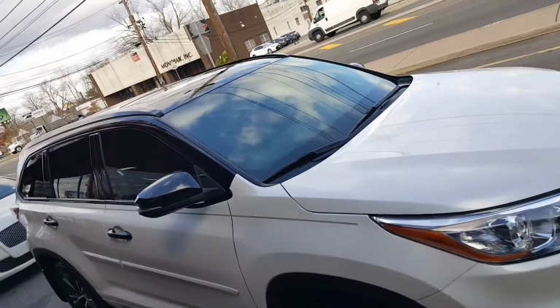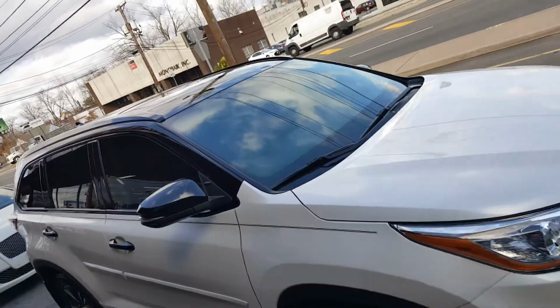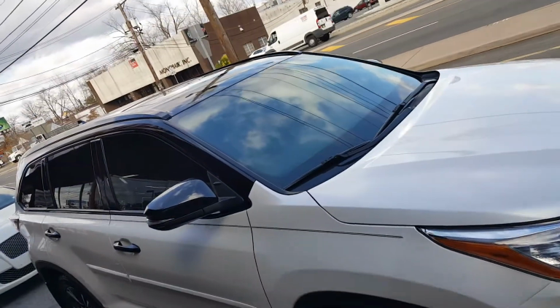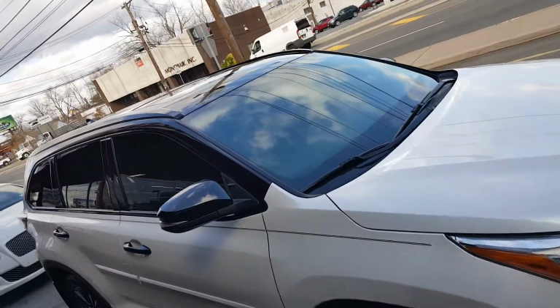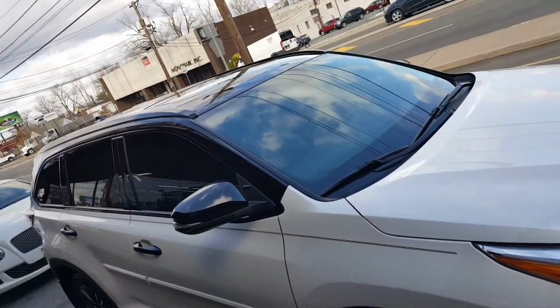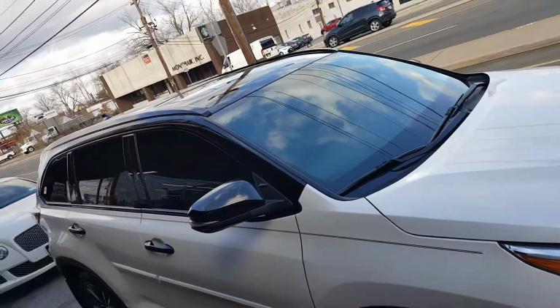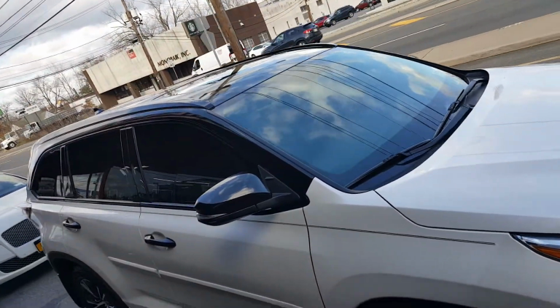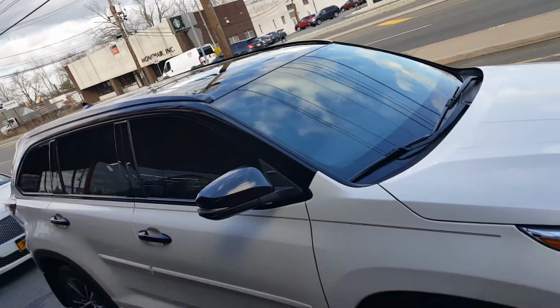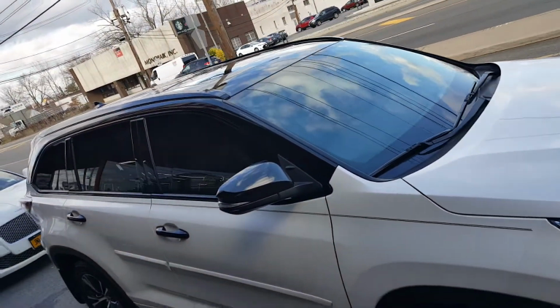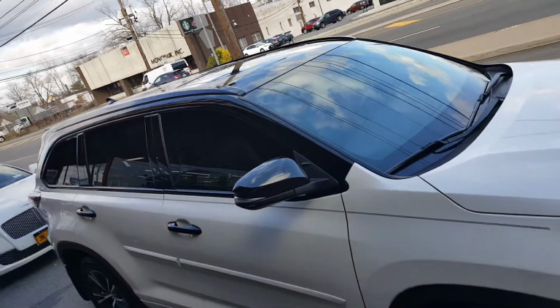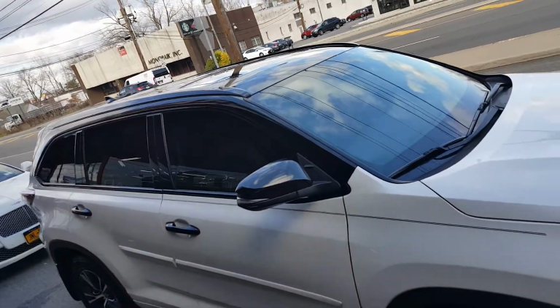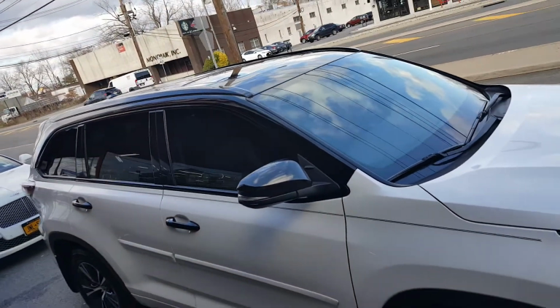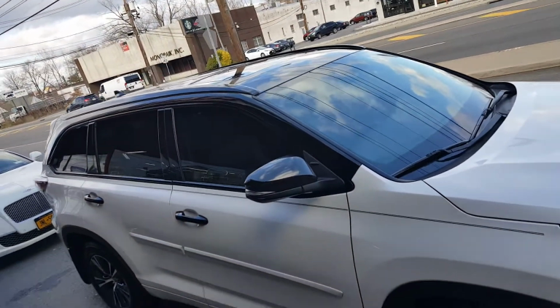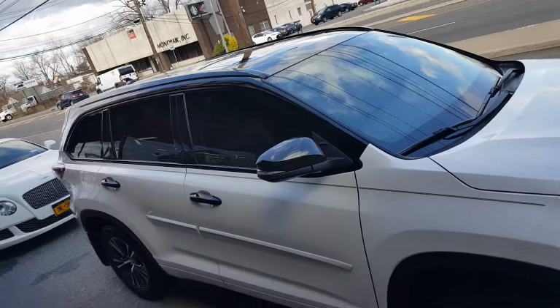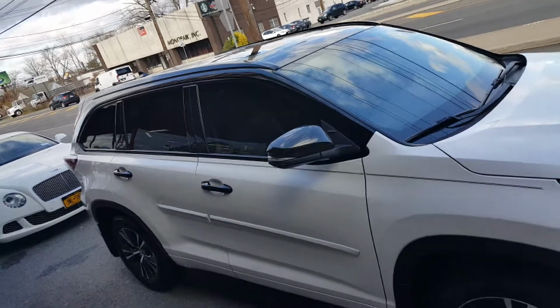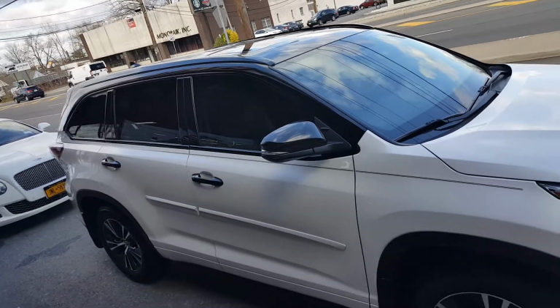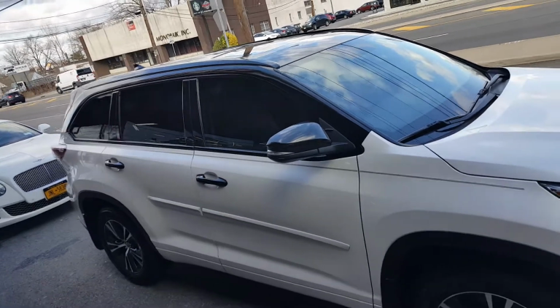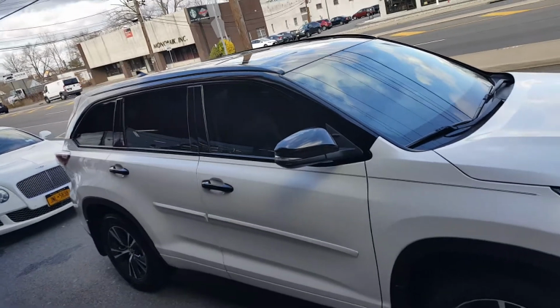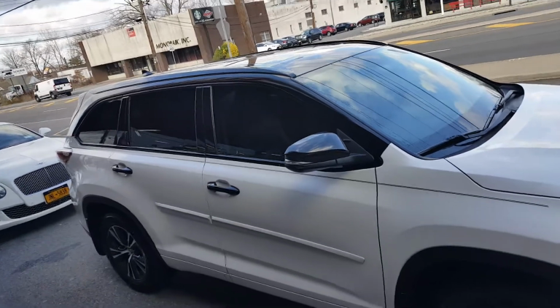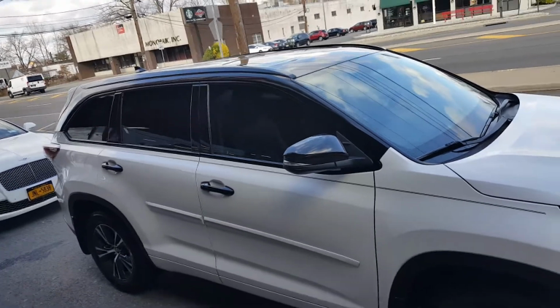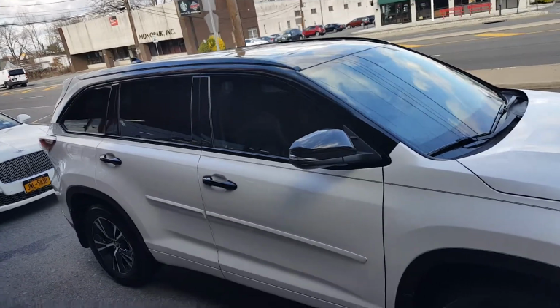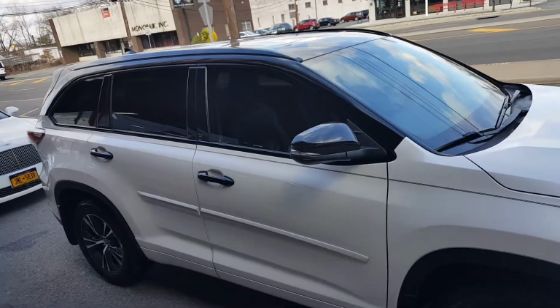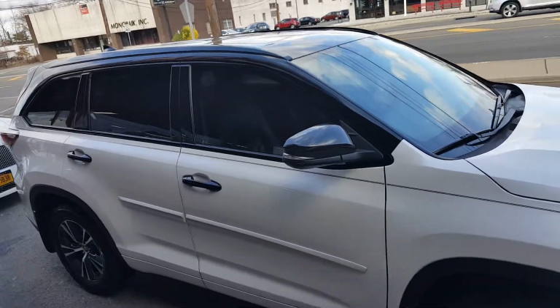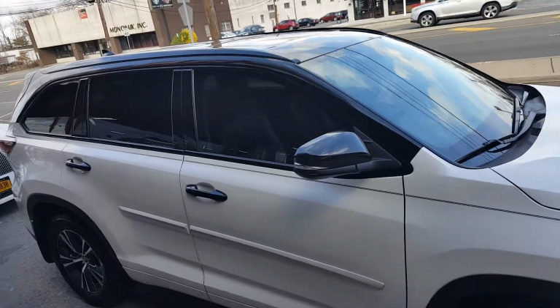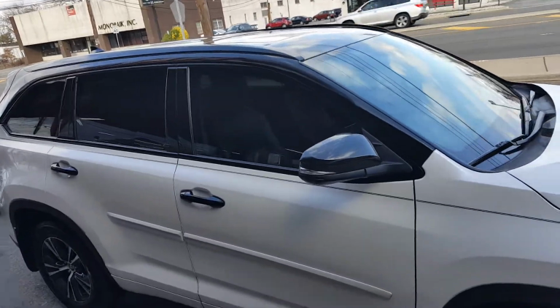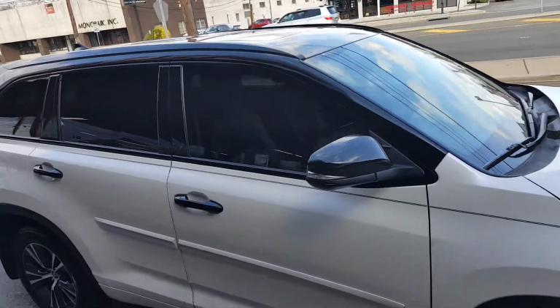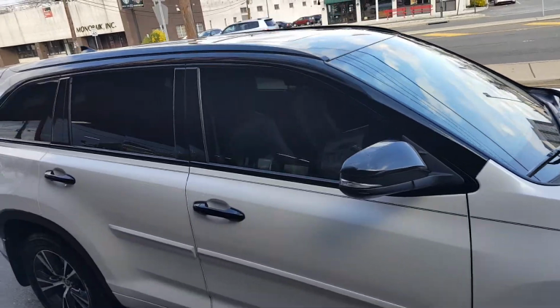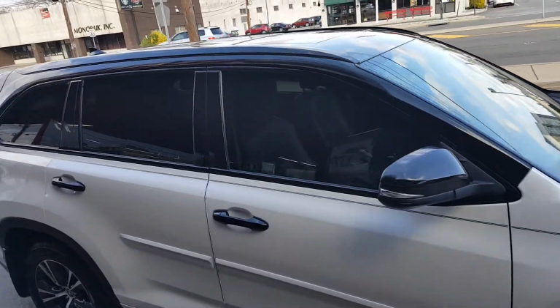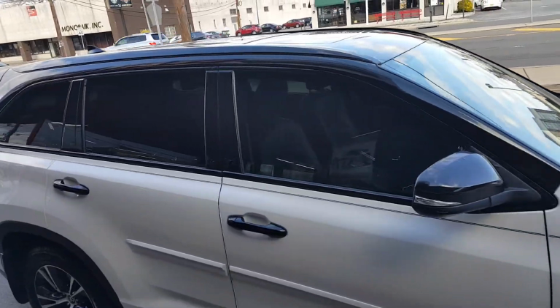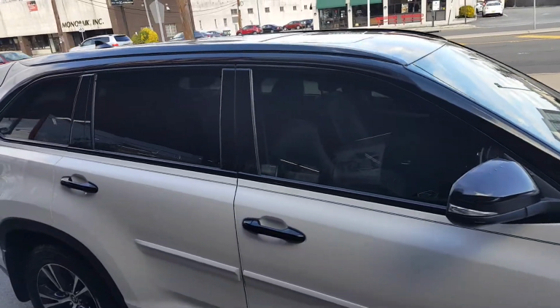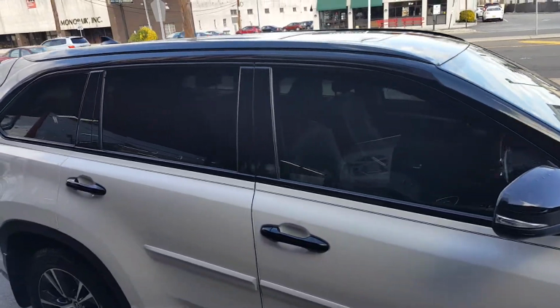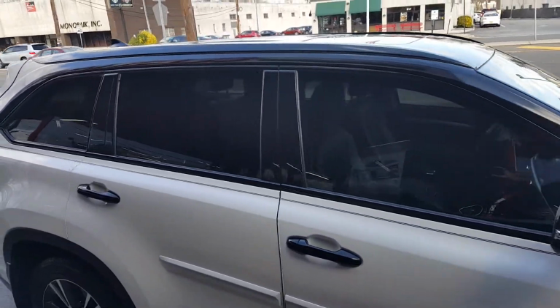Now prepping the vehicle to be shipped to Santo Domingo. Ready for the island.